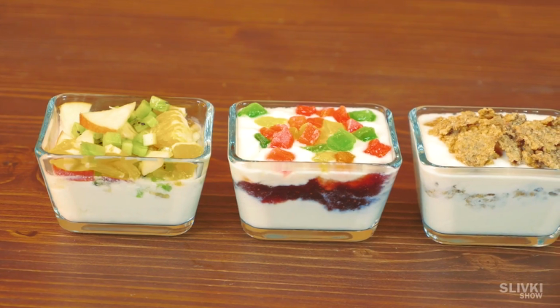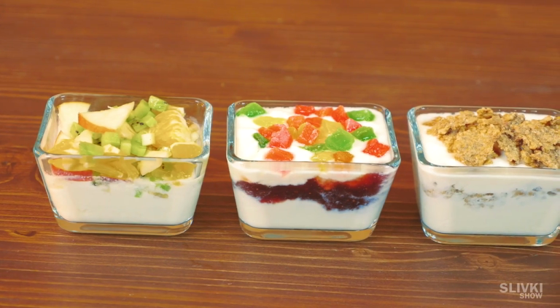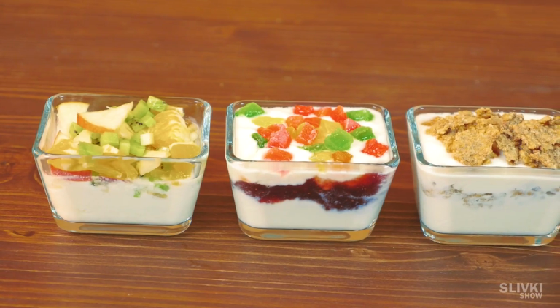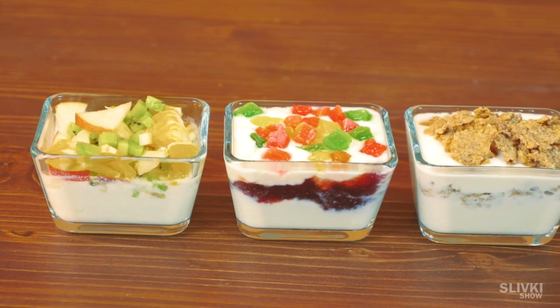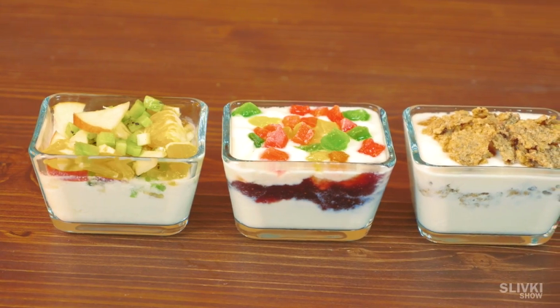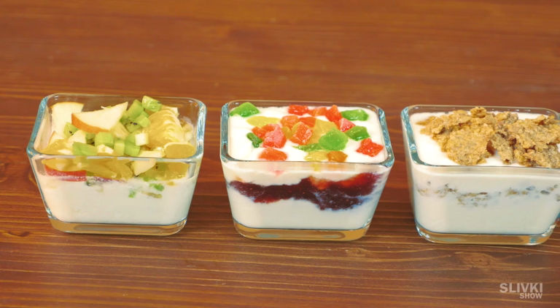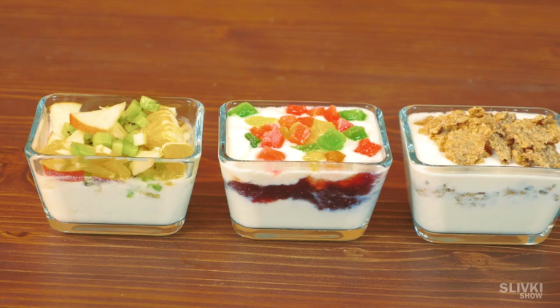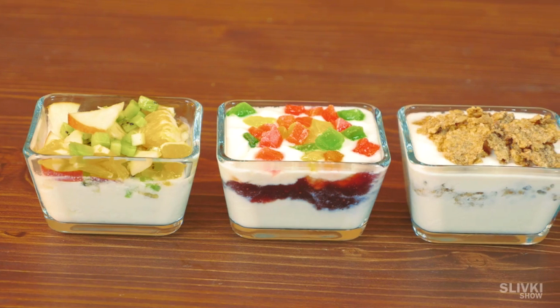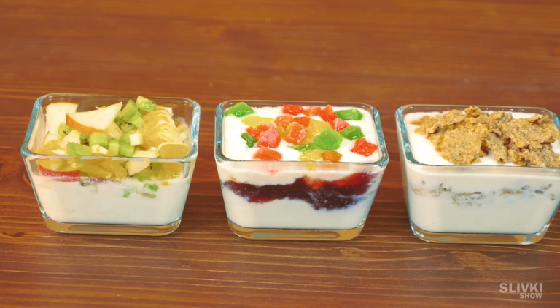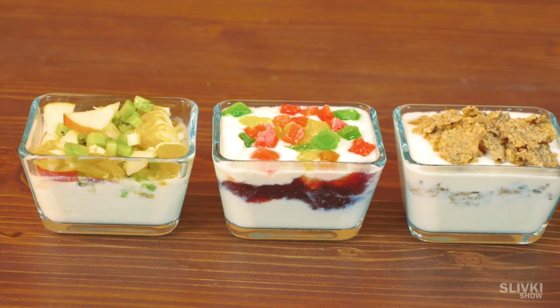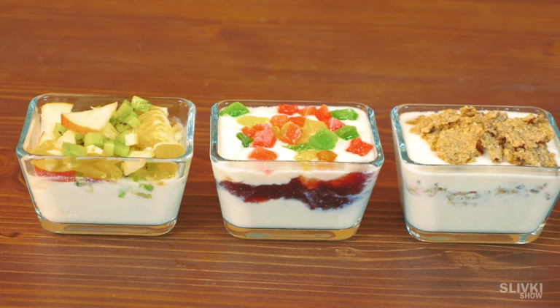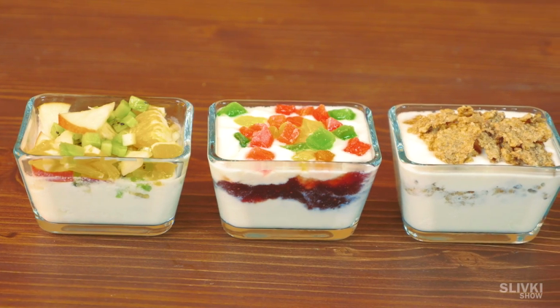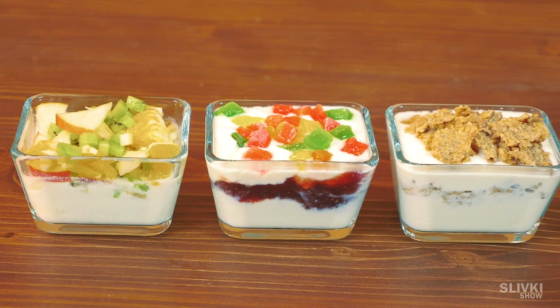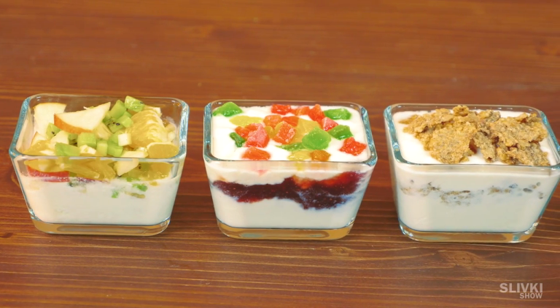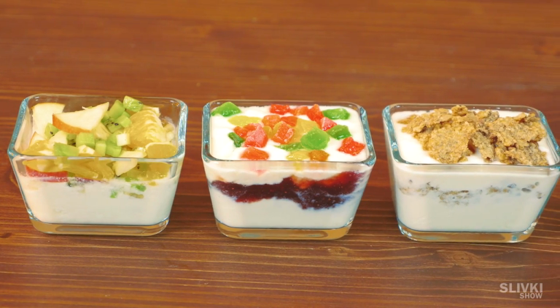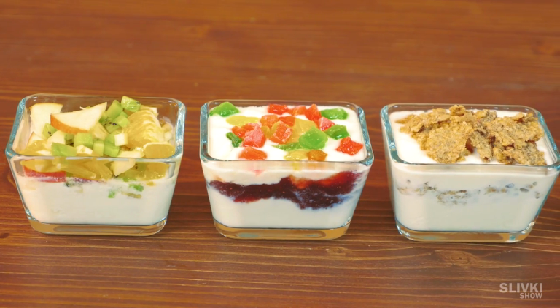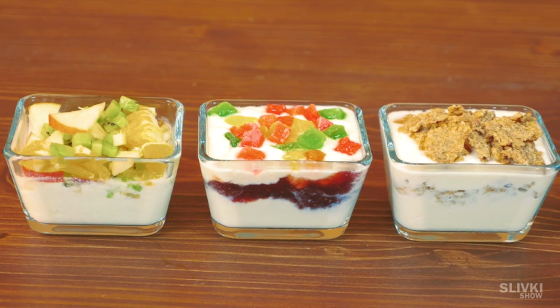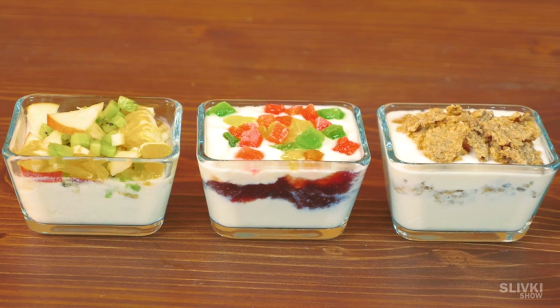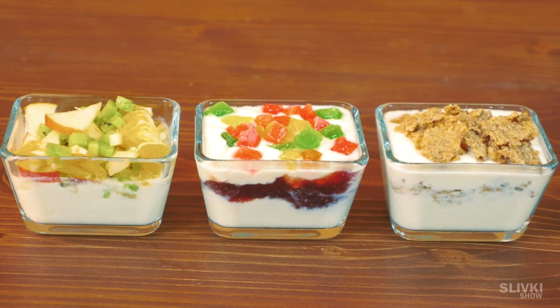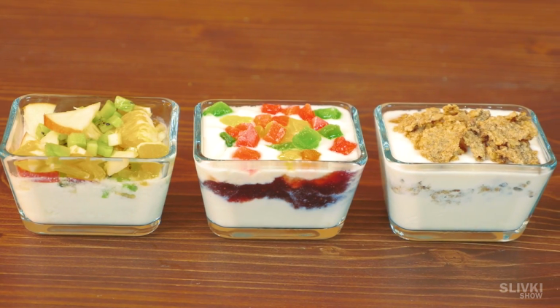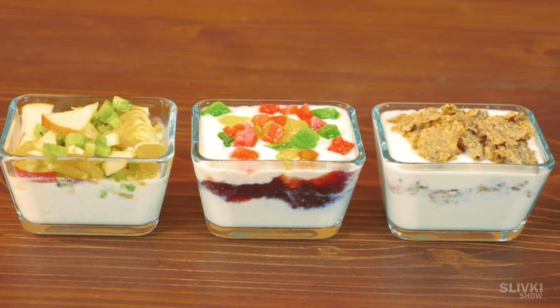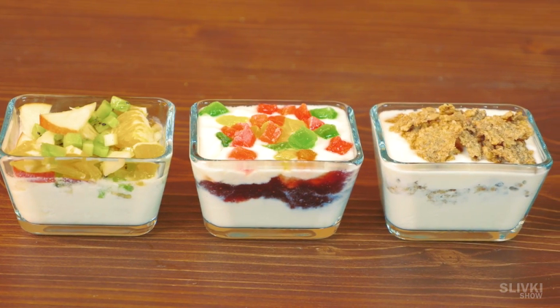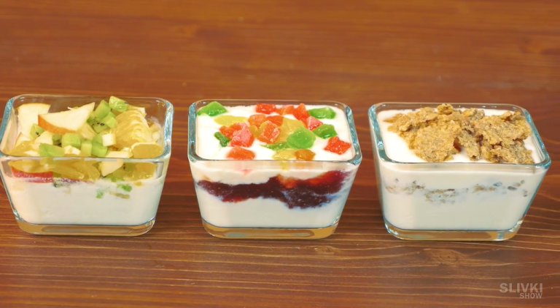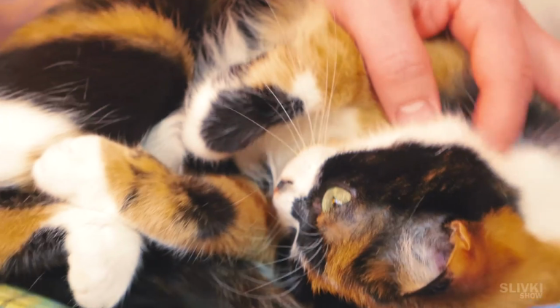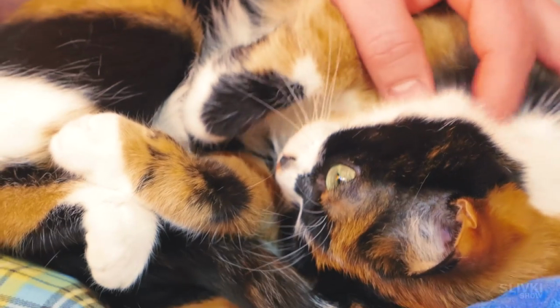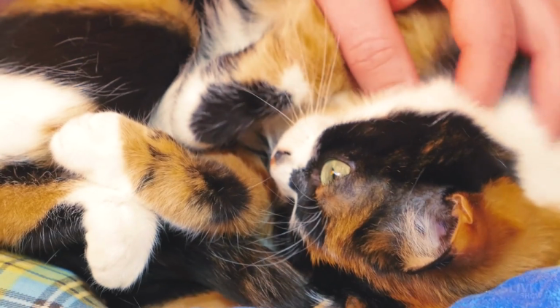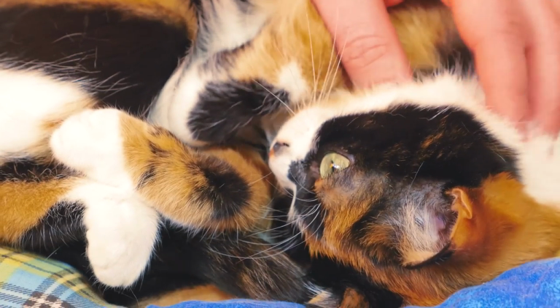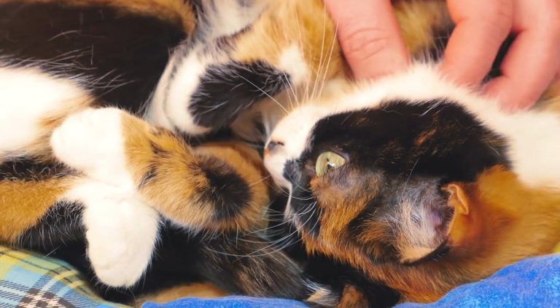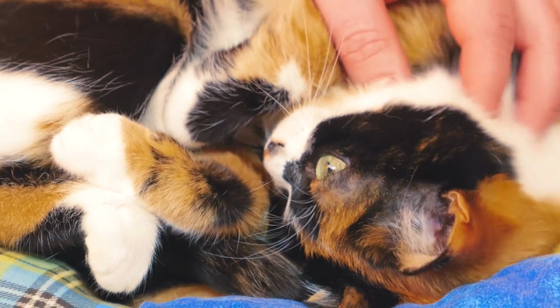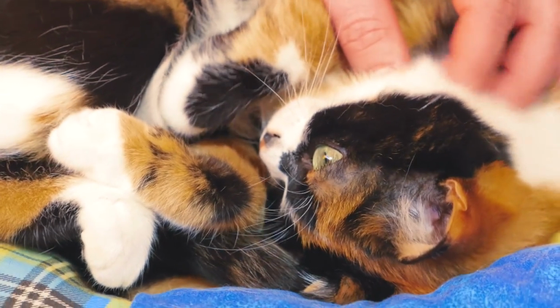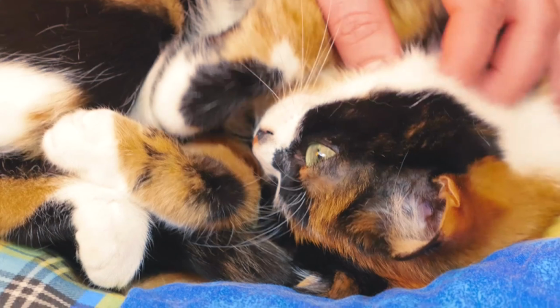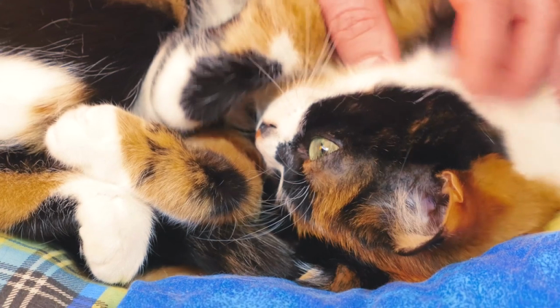So next time you don't have to buy a new one at the store — just add a spoon of the yogurt you prepared last time to some milk.